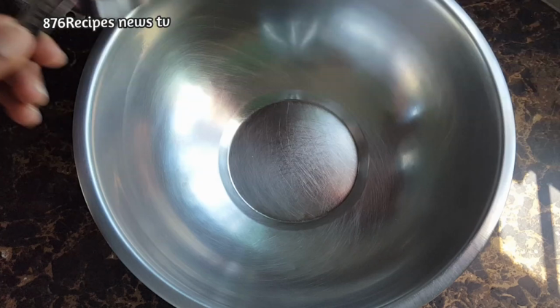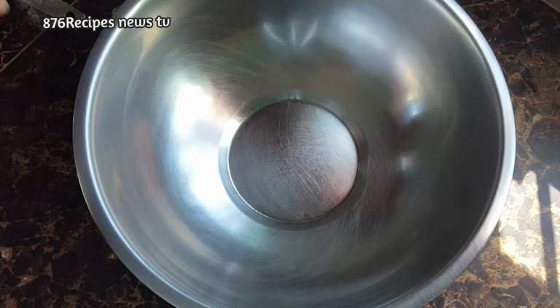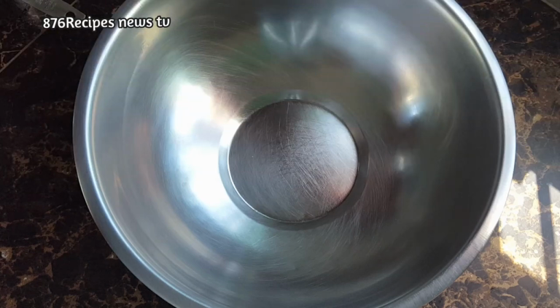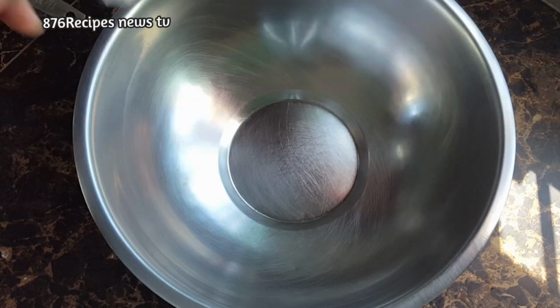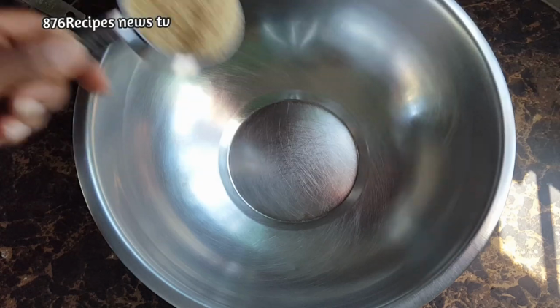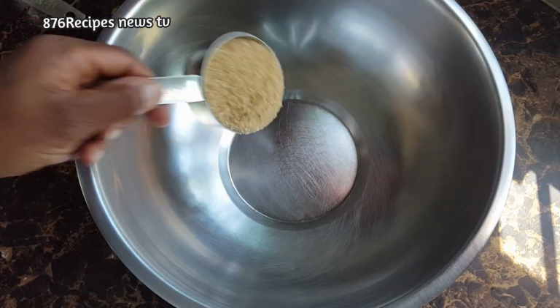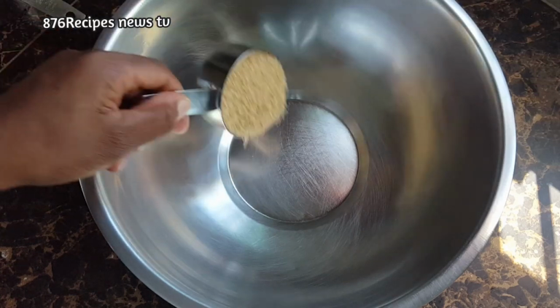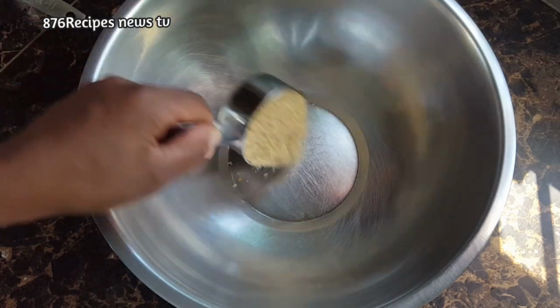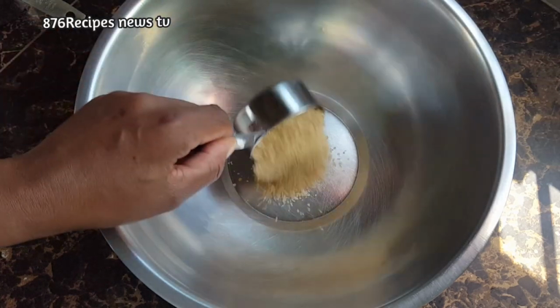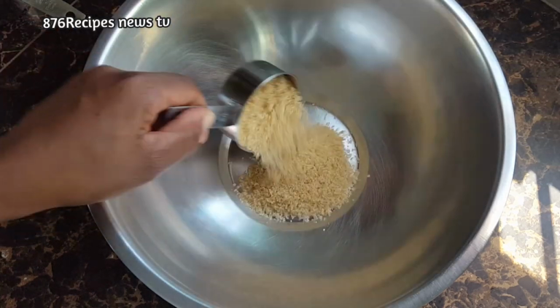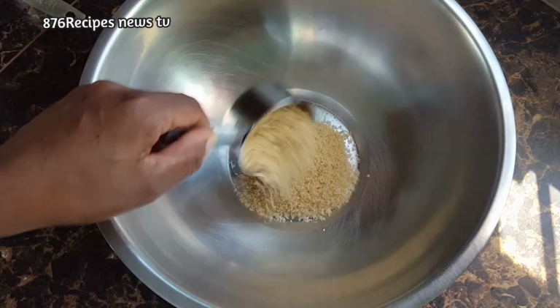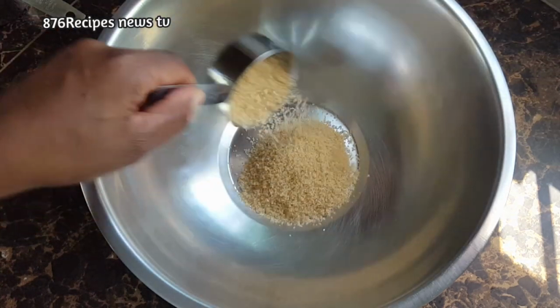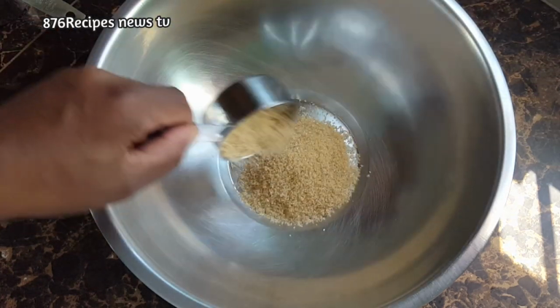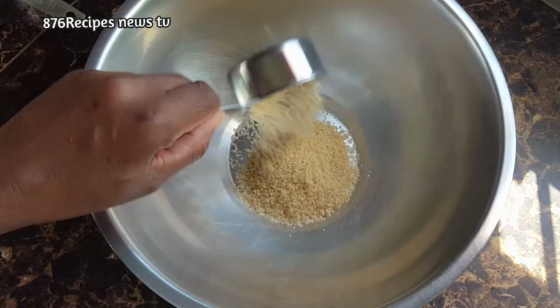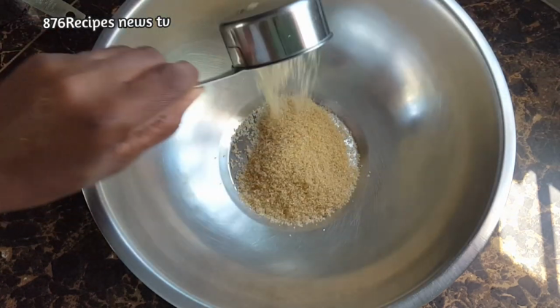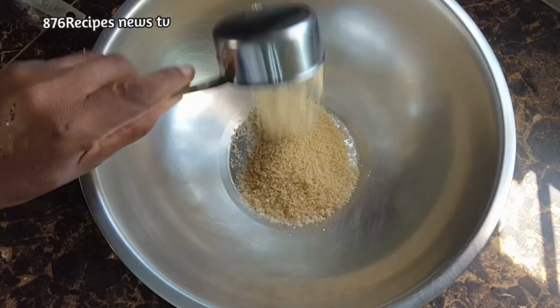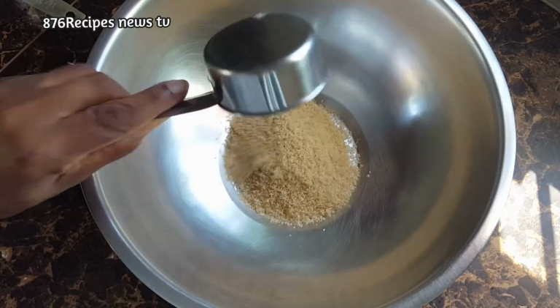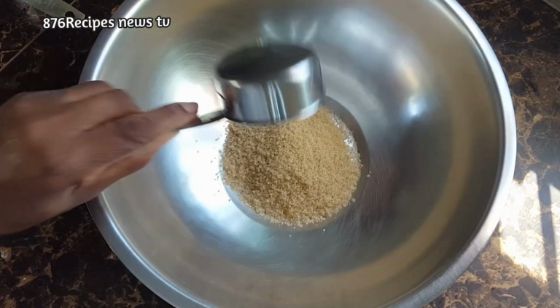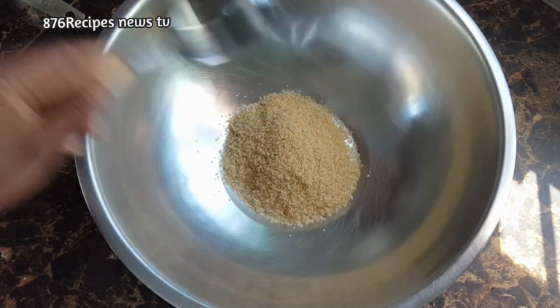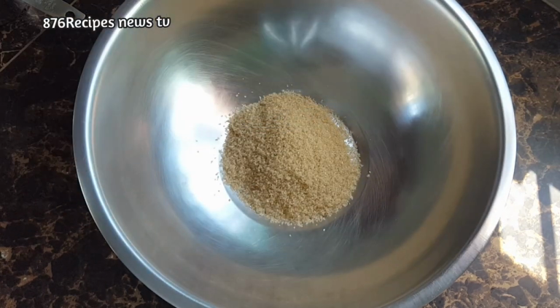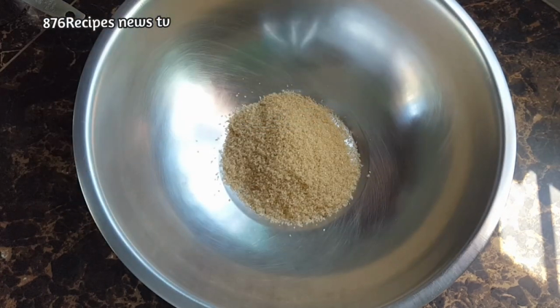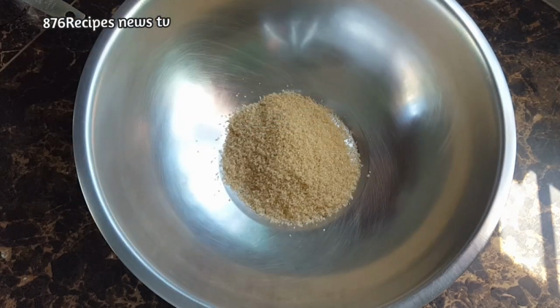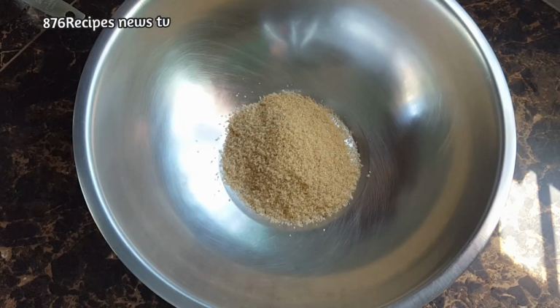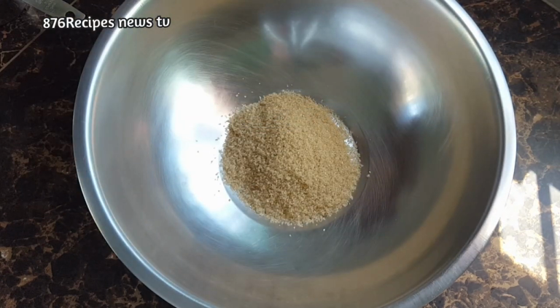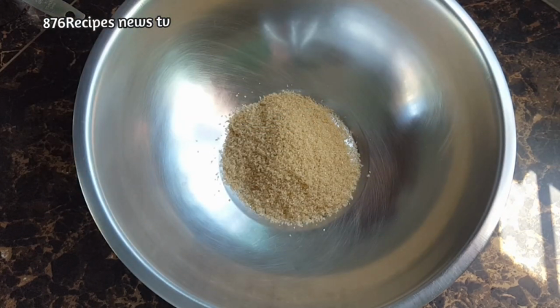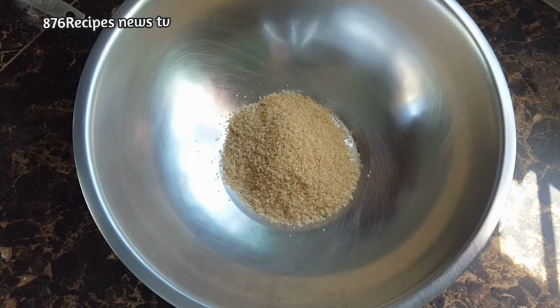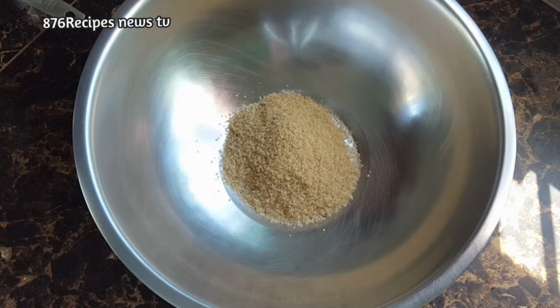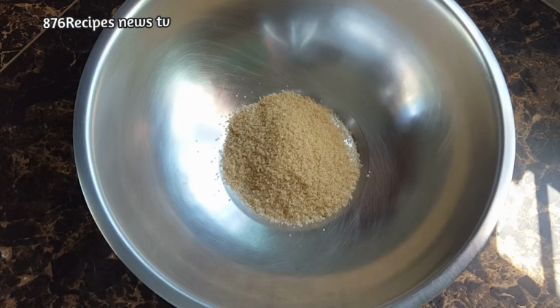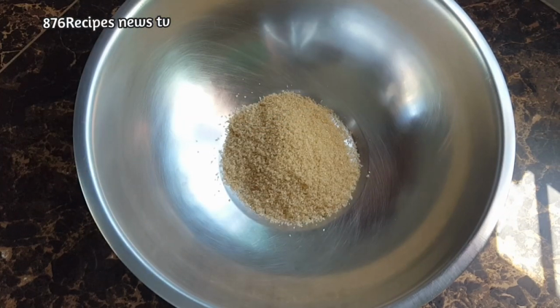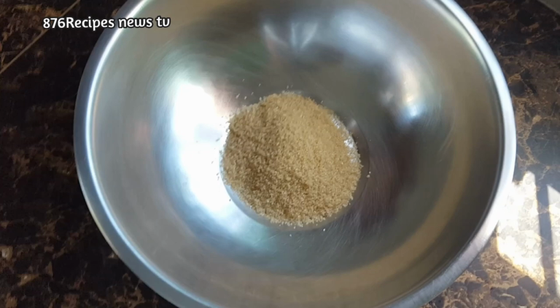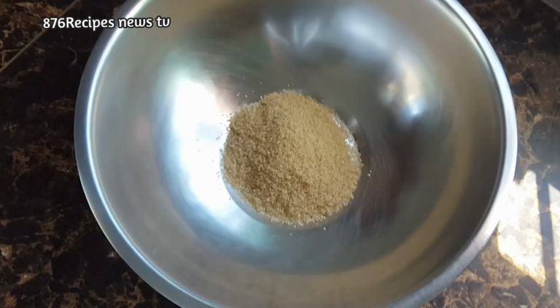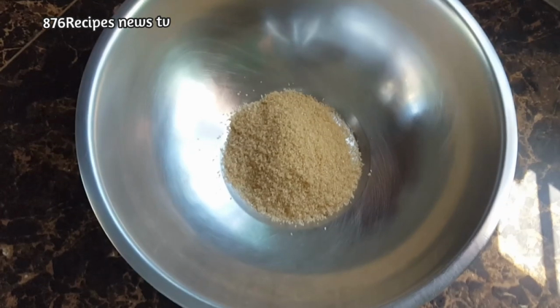Welcome back to my channel. In this video I am going to show you how to make the real Jamaican bread pudding.